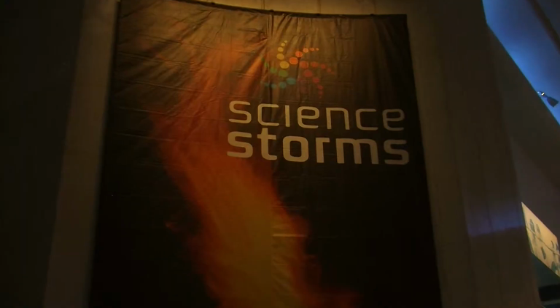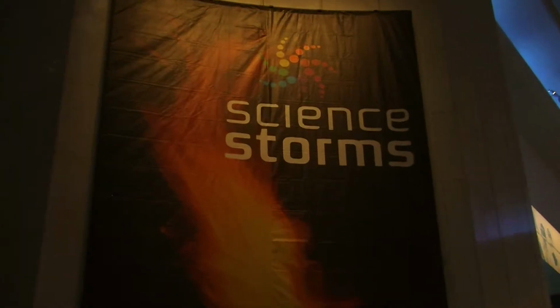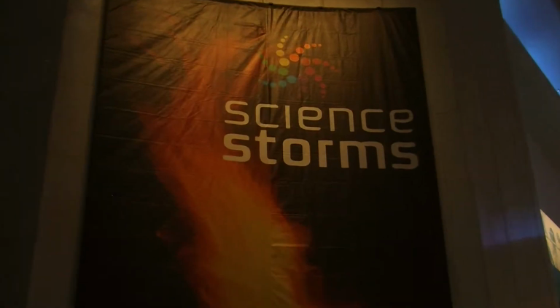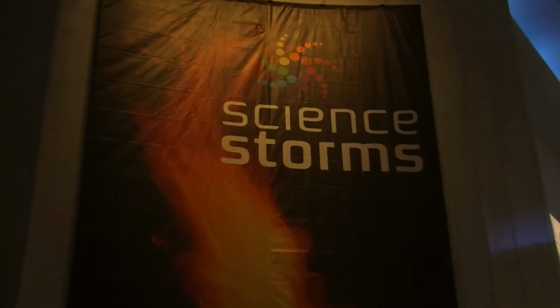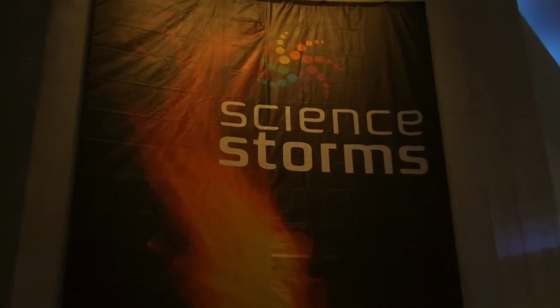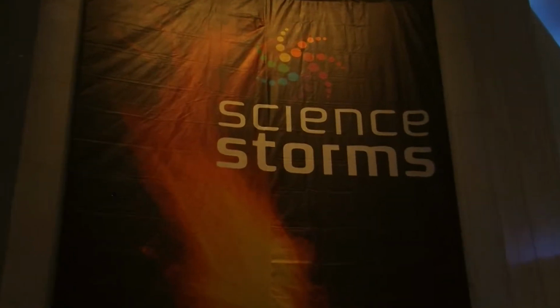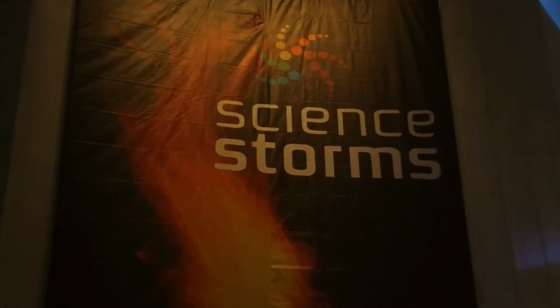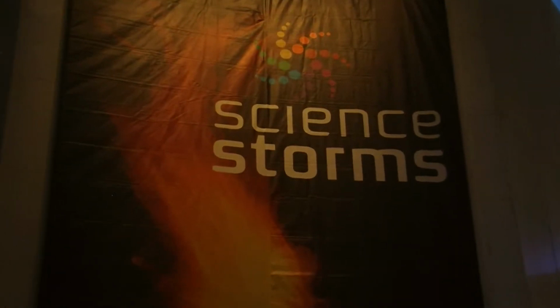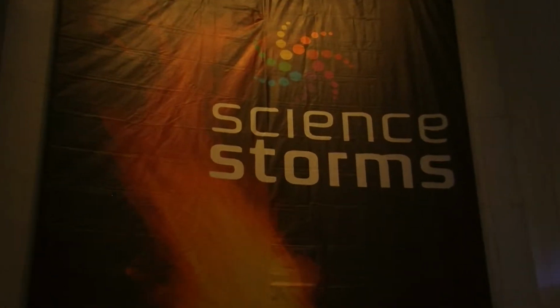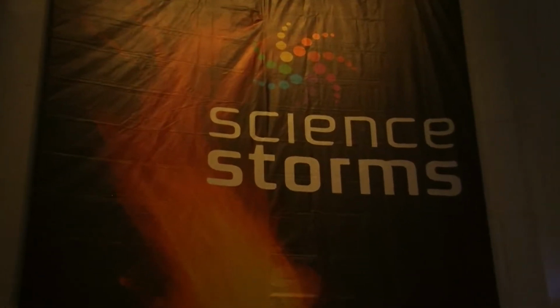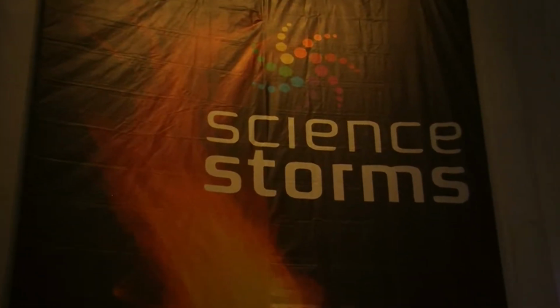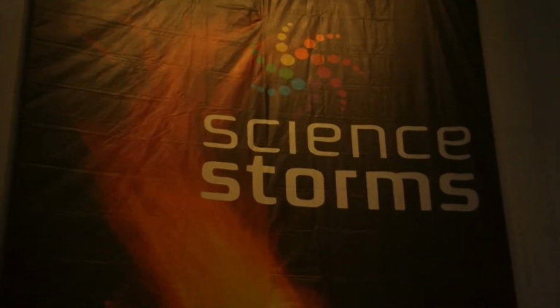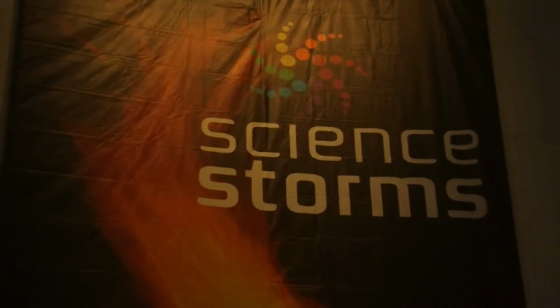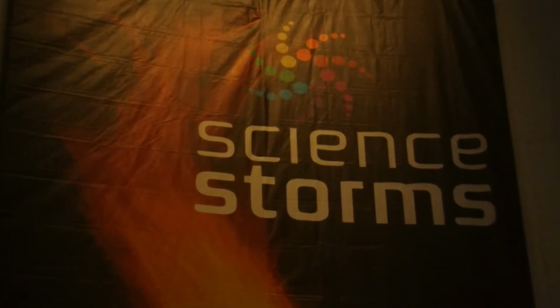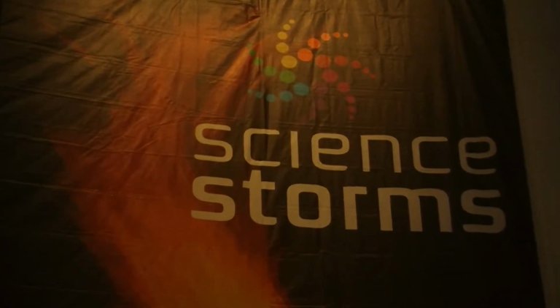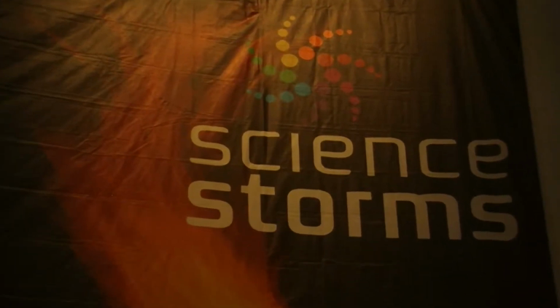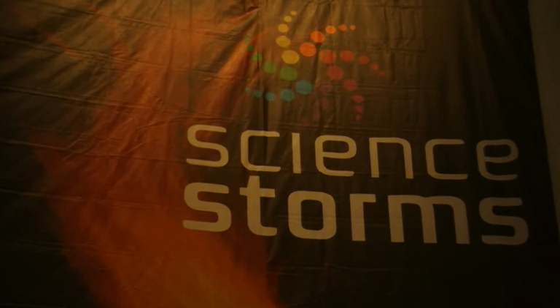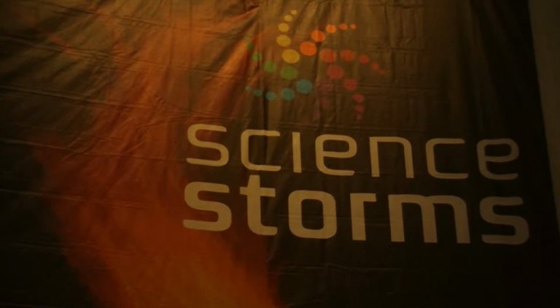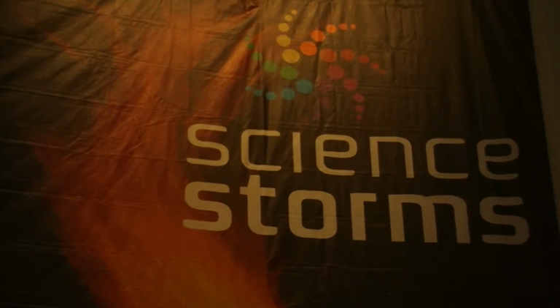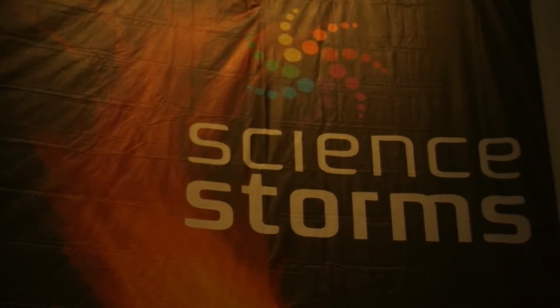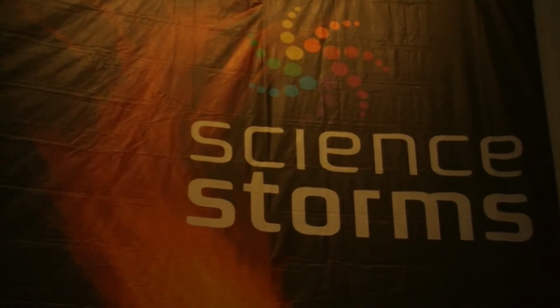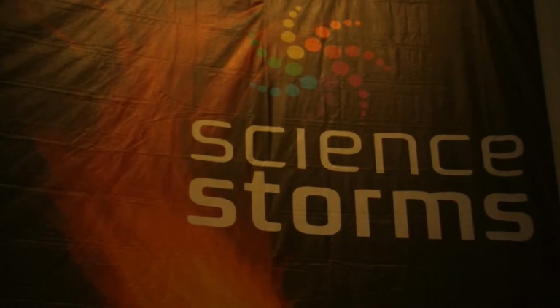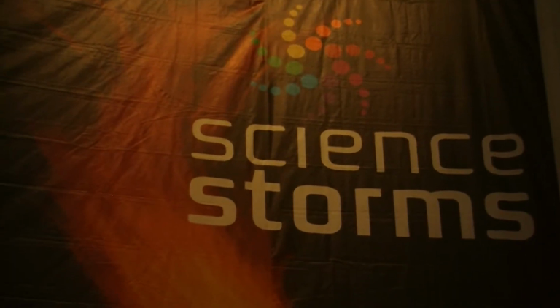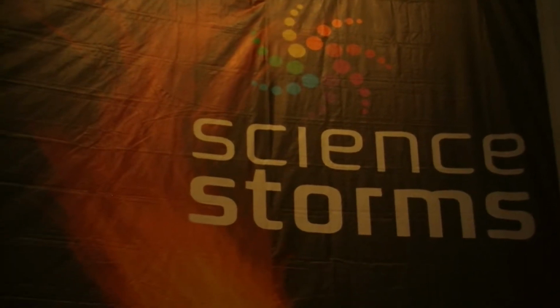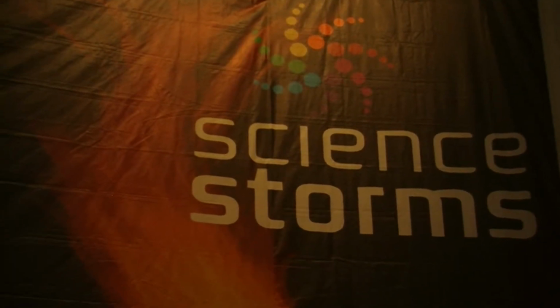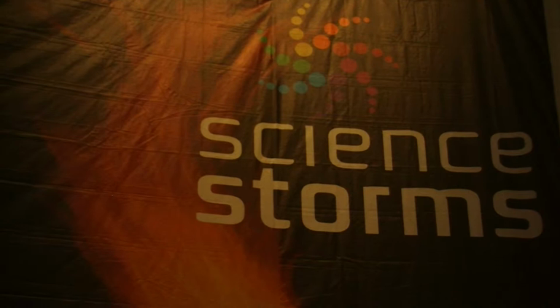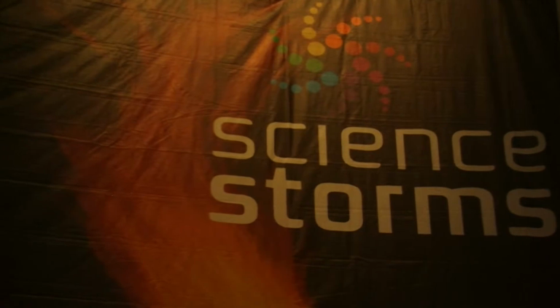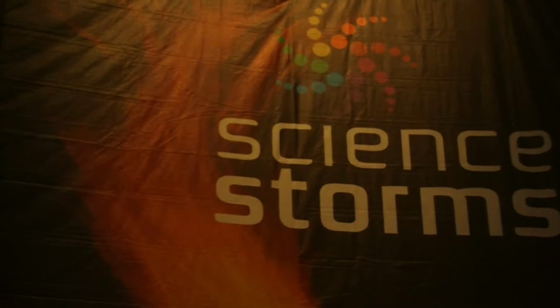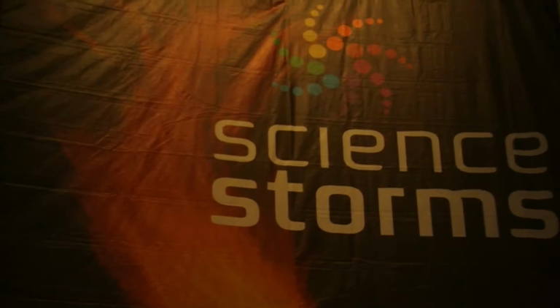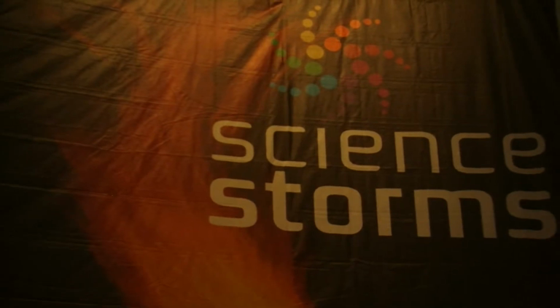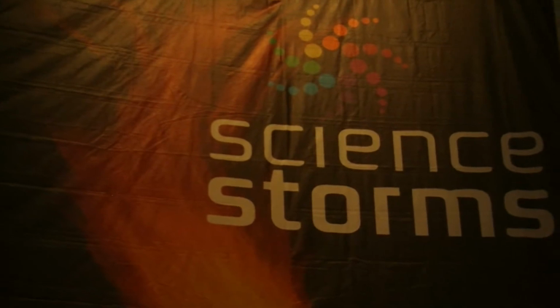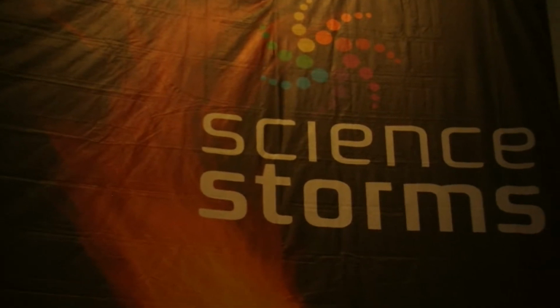Science Storms, an exhibit in the Museum of Science and Industry, will be turning five years old next month.